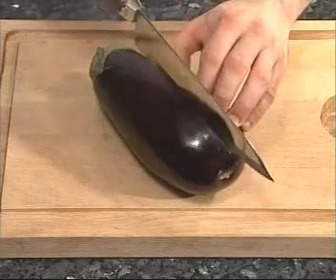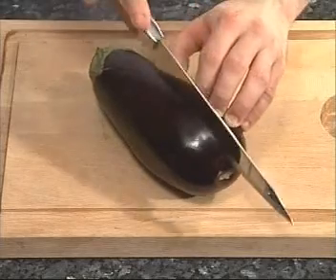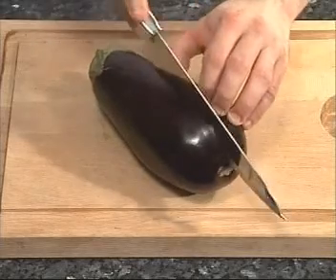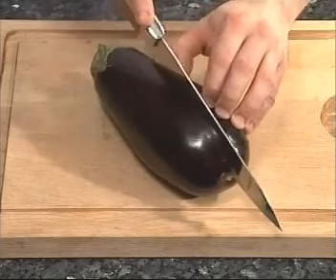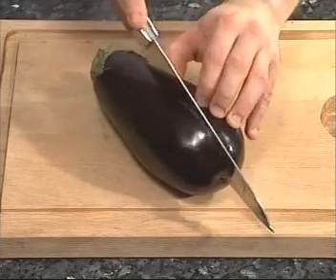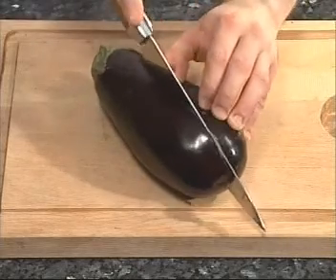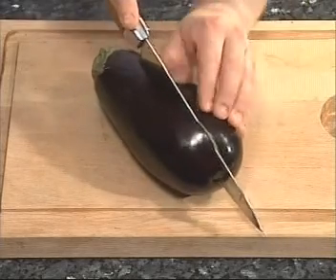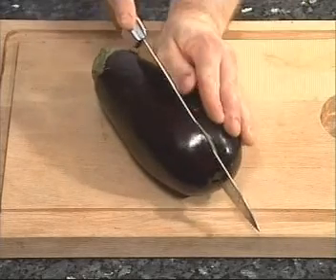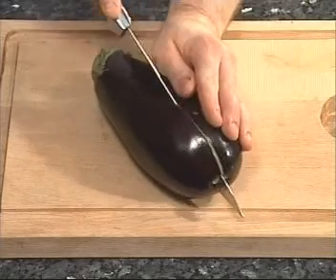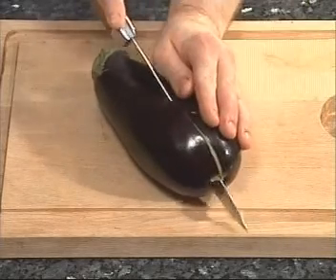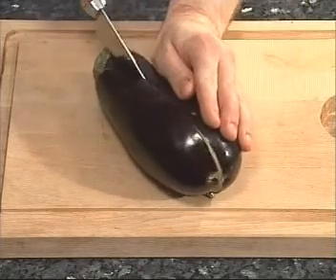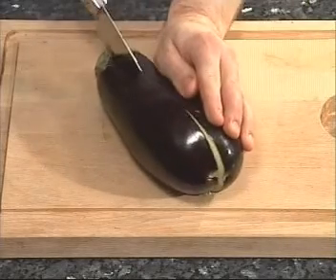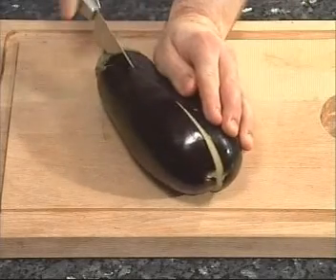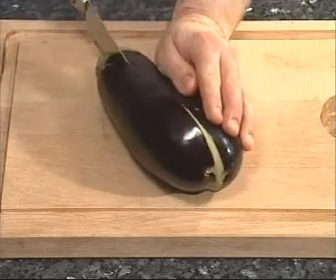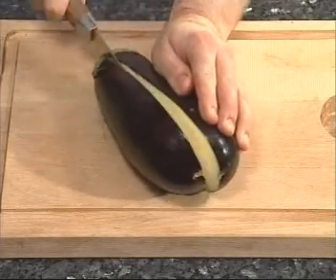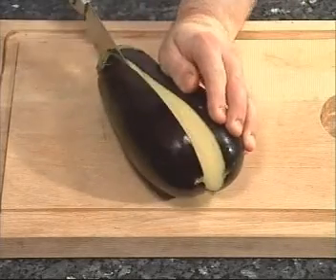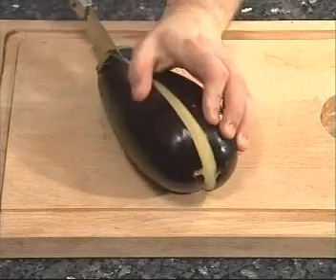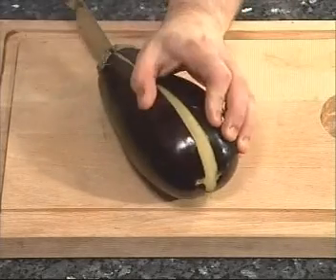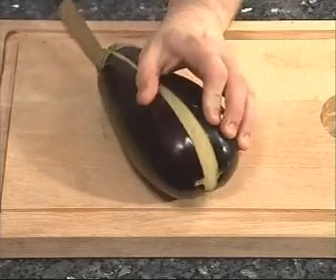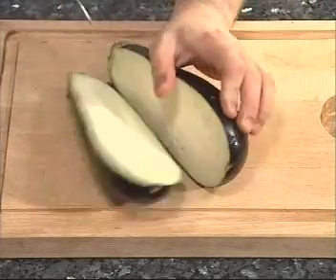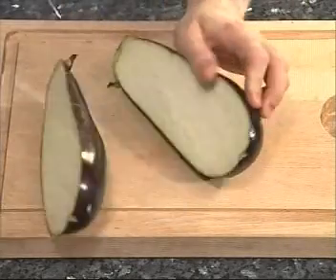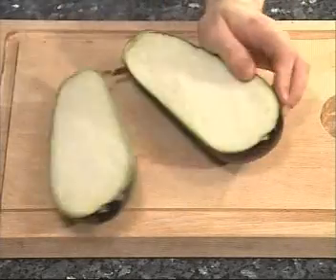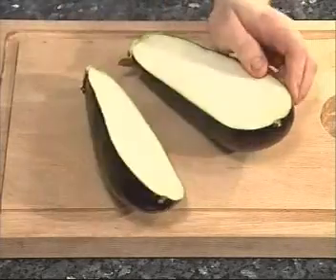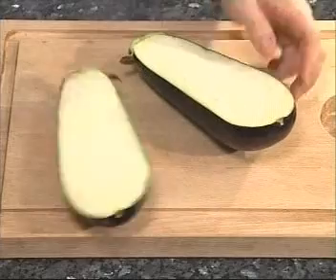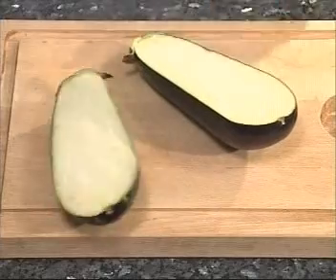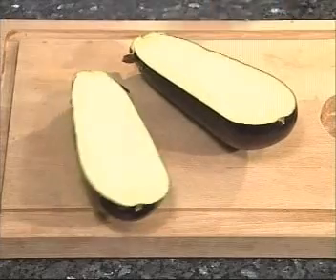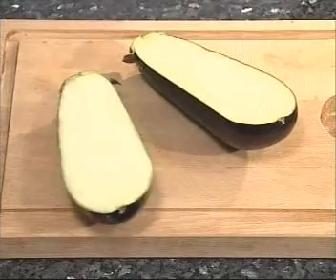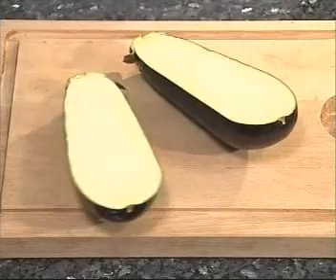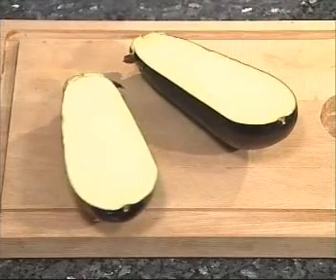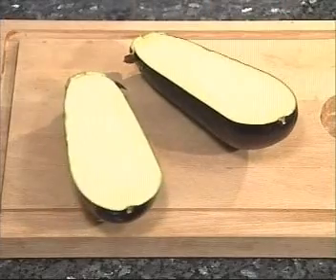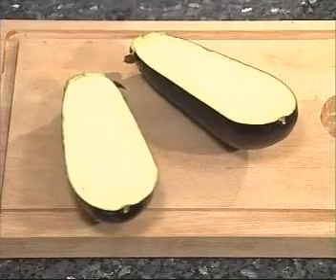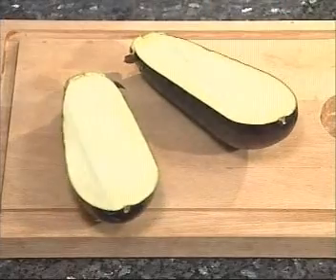Cut the aubergines lengthwise into halves, leave the stems, and then remove the centers.